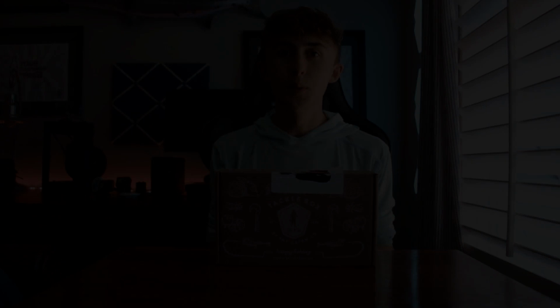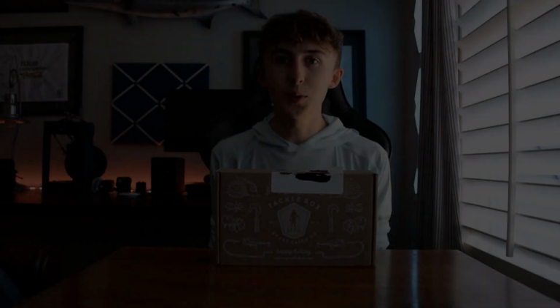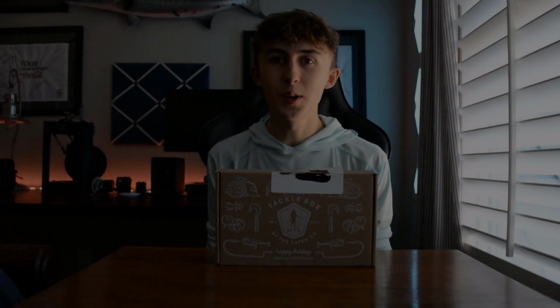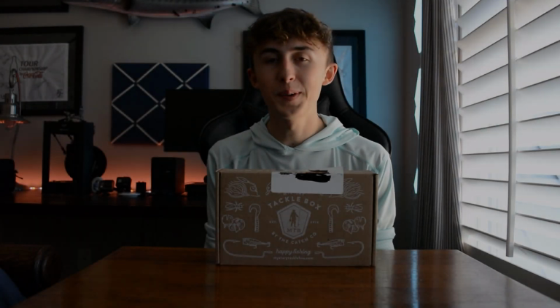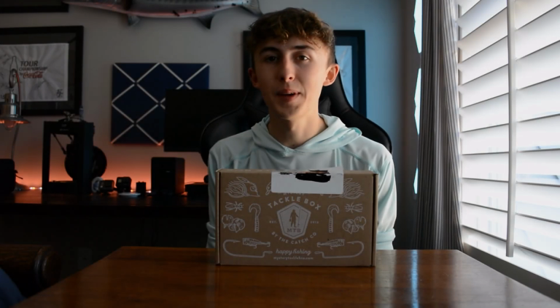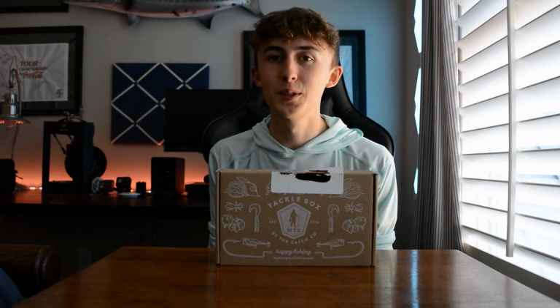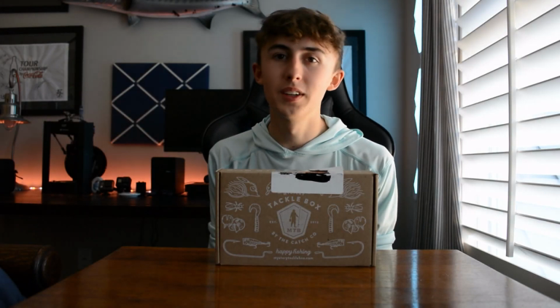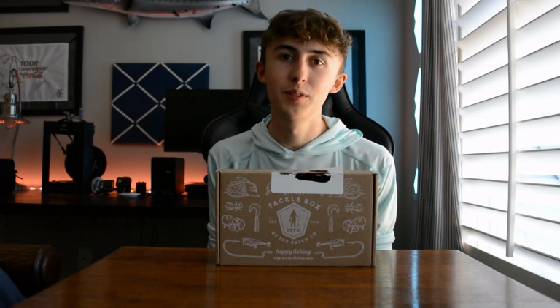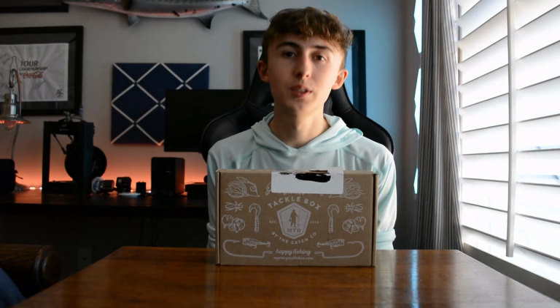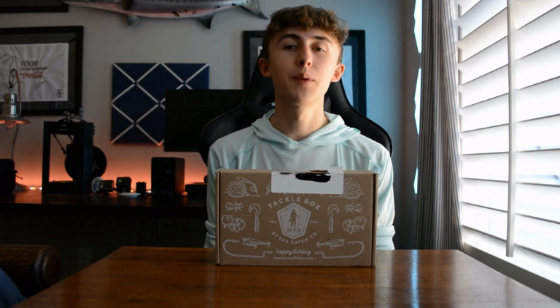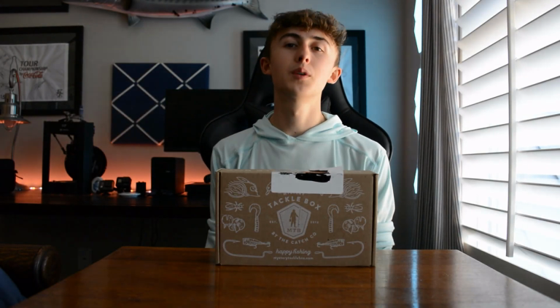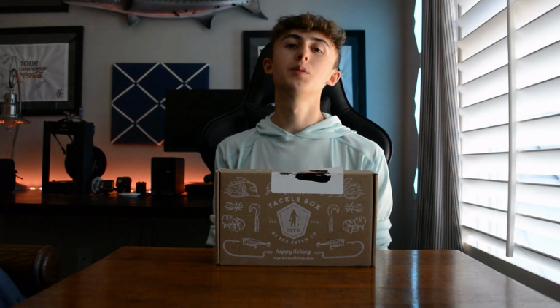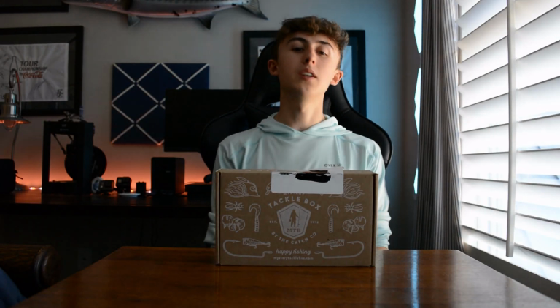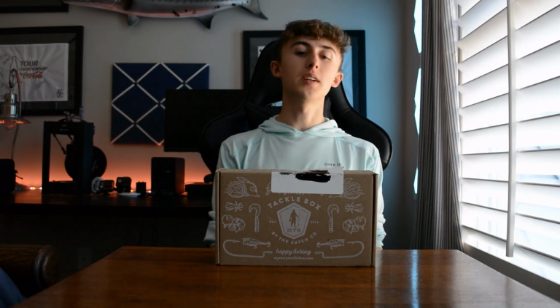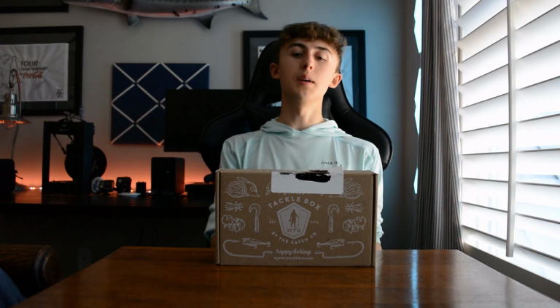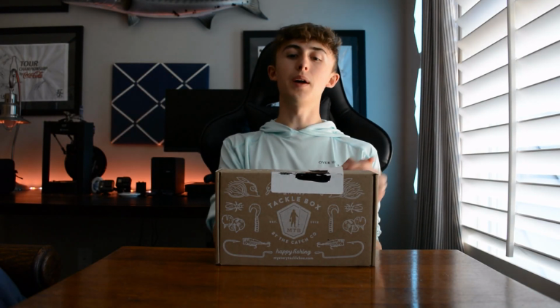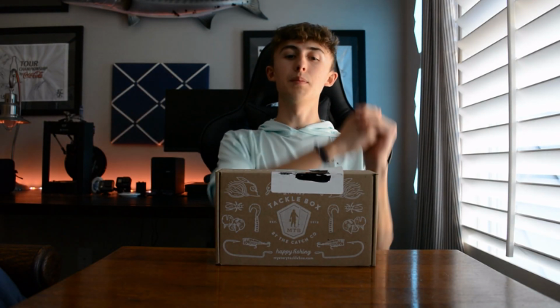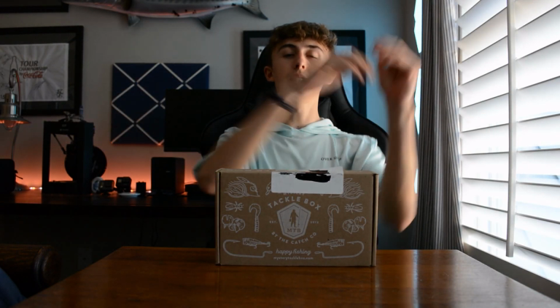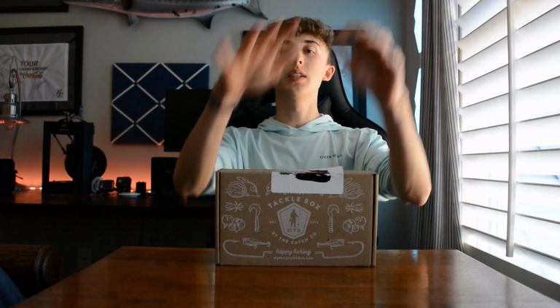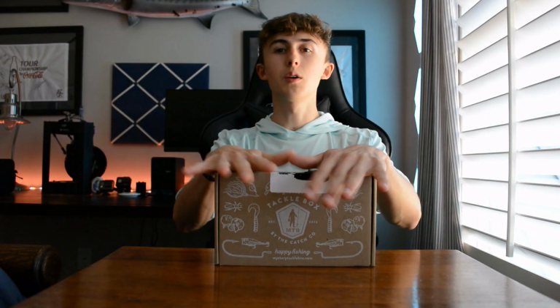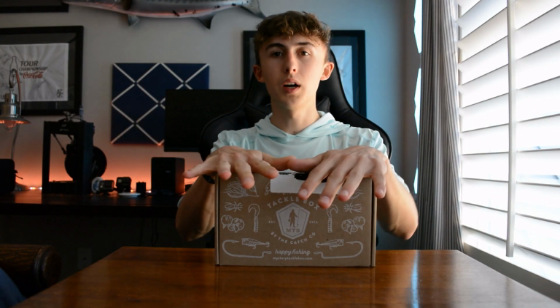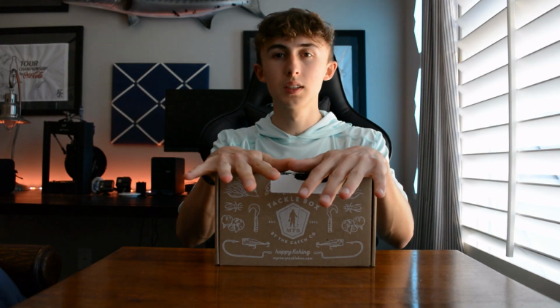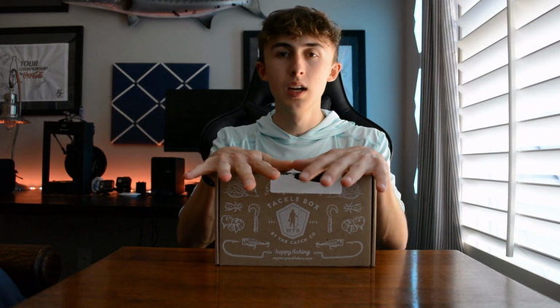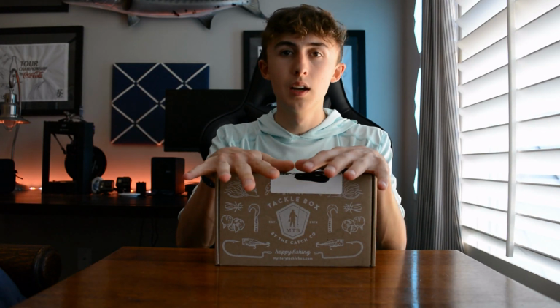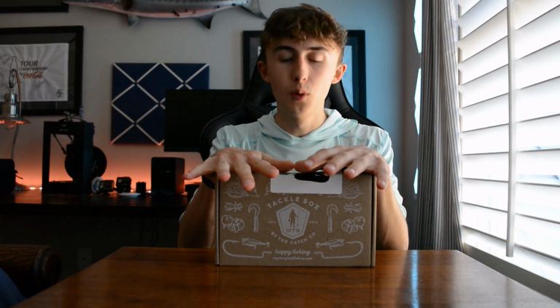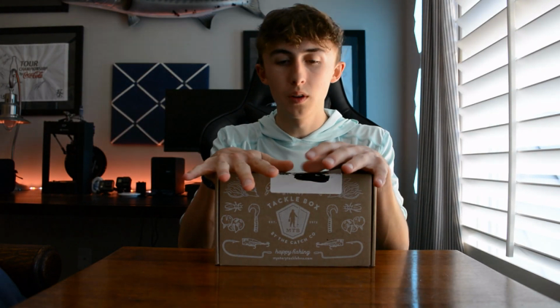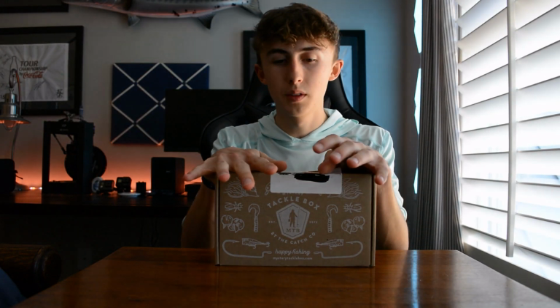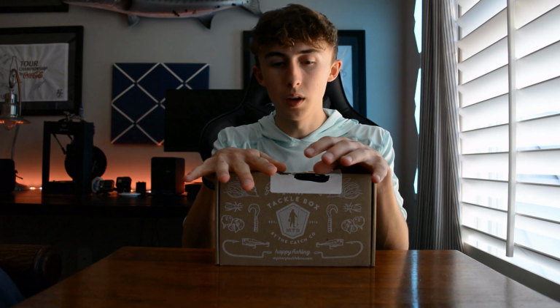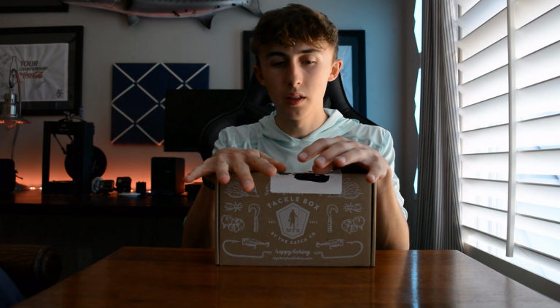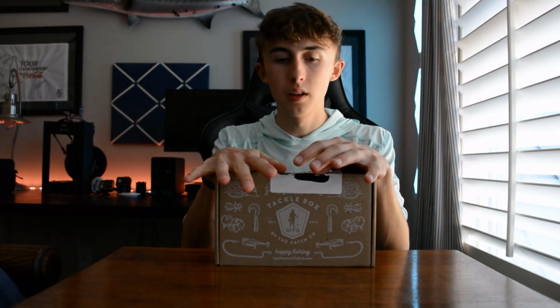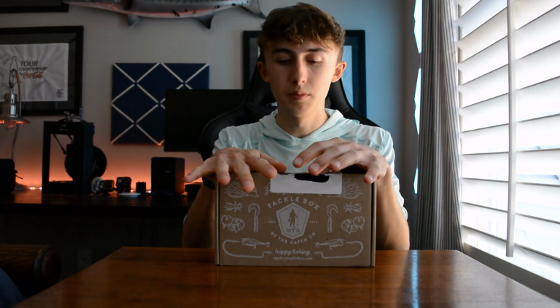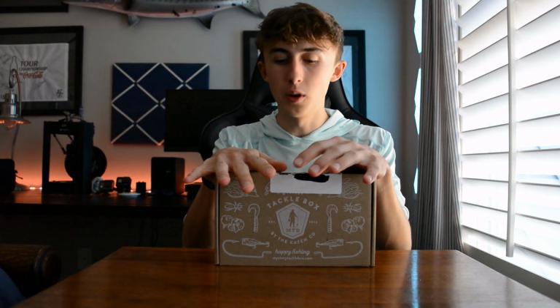What's going on y'all, welcome back to another video. Today we're going to be talking about the Mystery Tackle Box for the month of March.